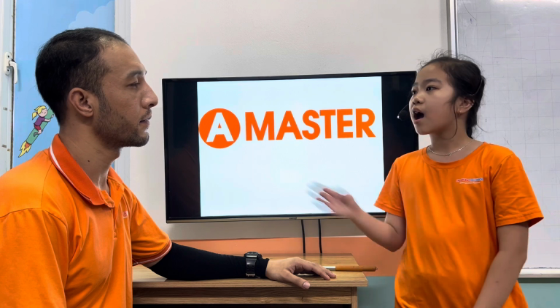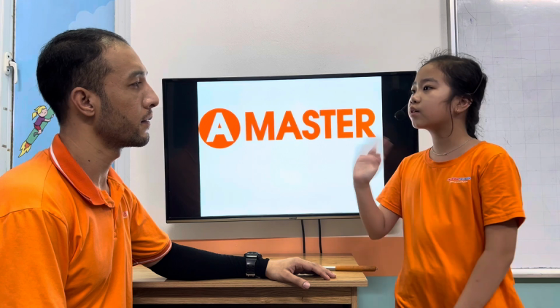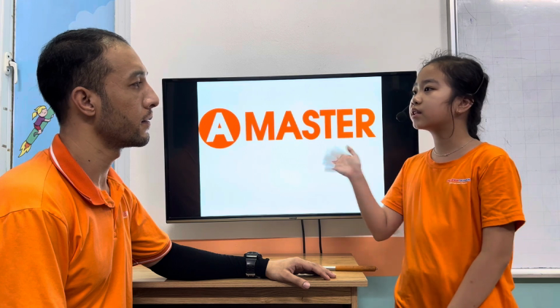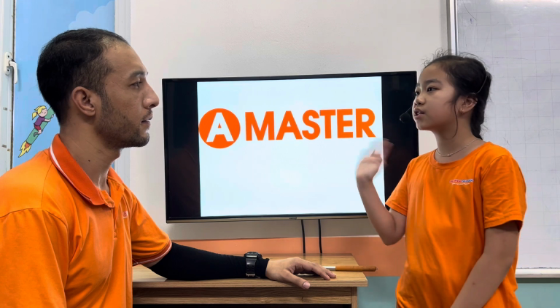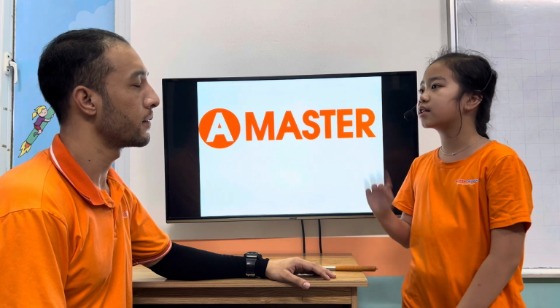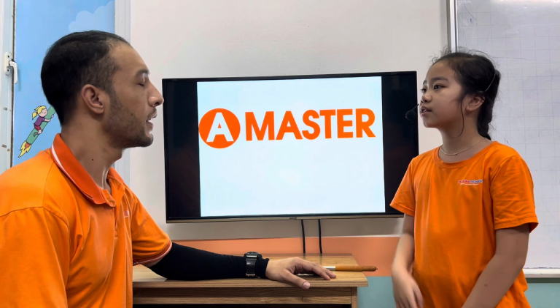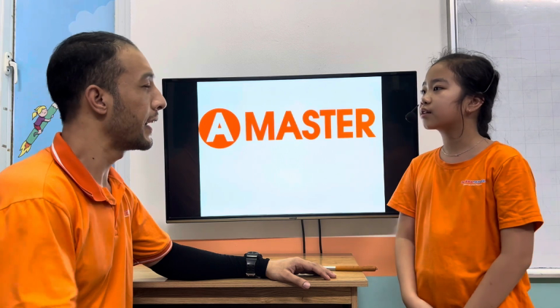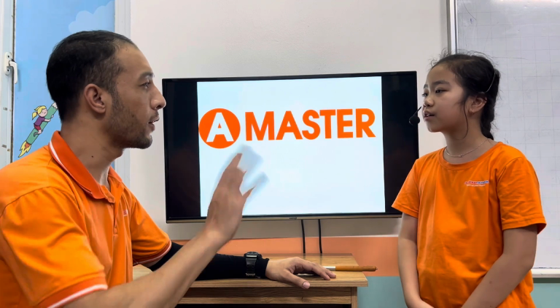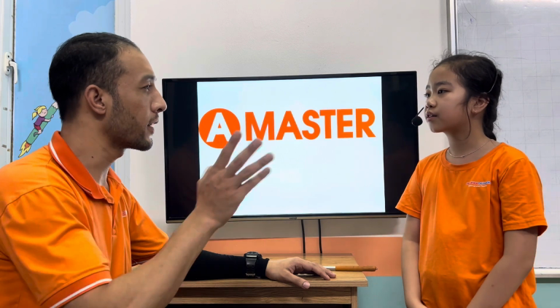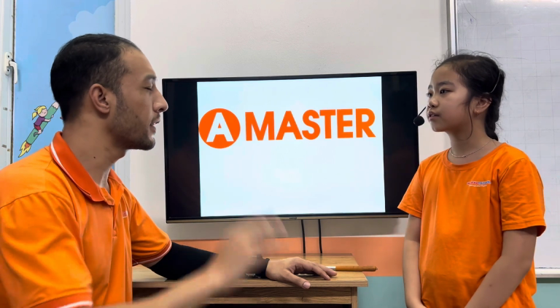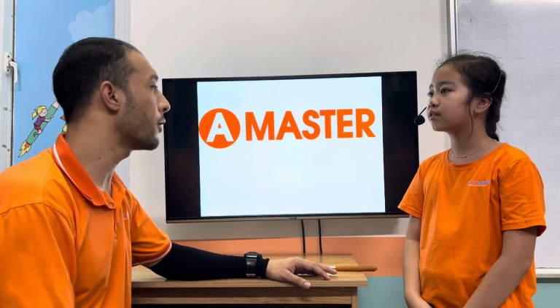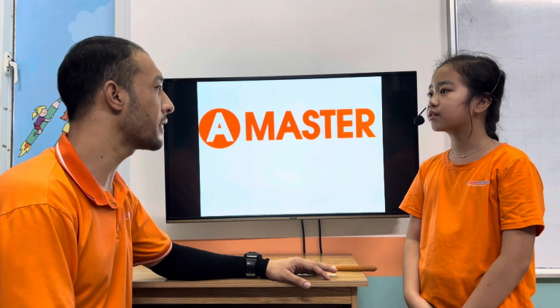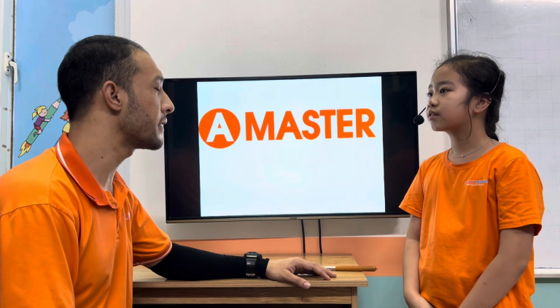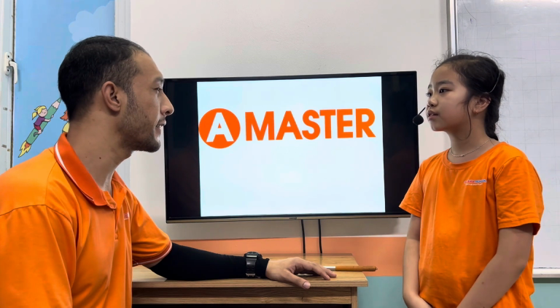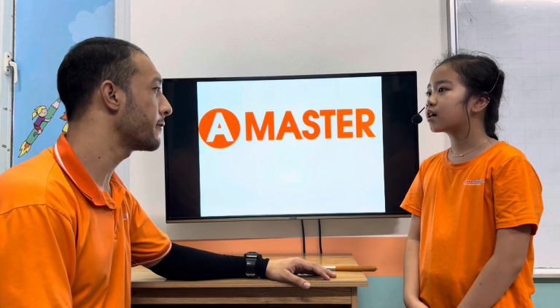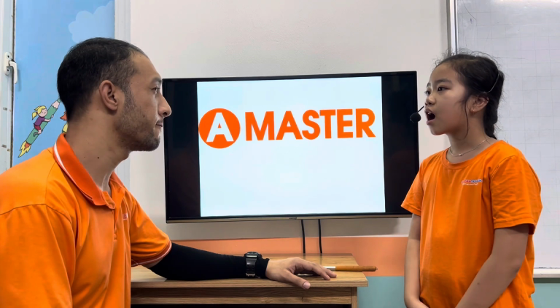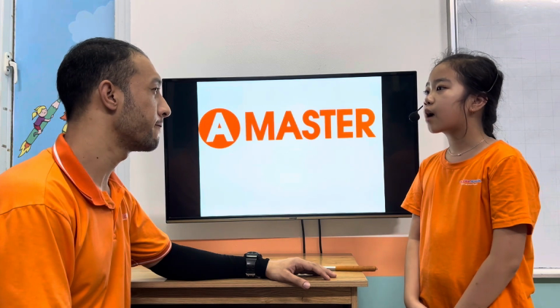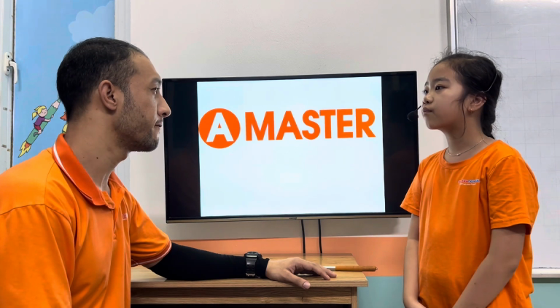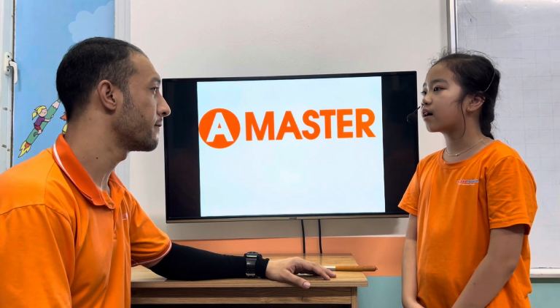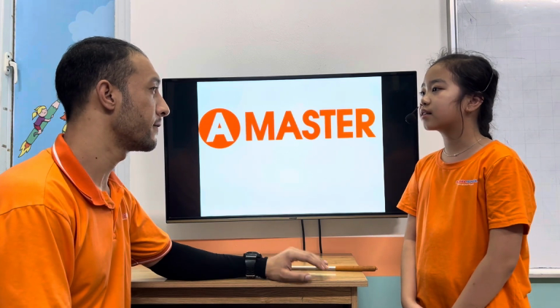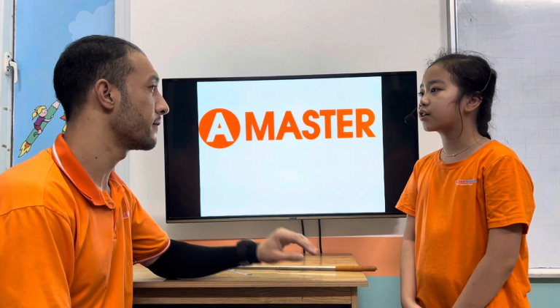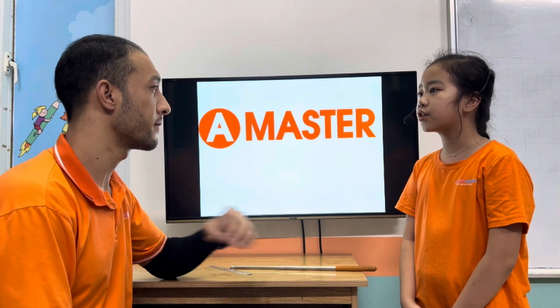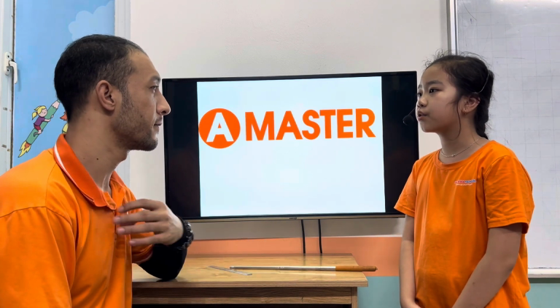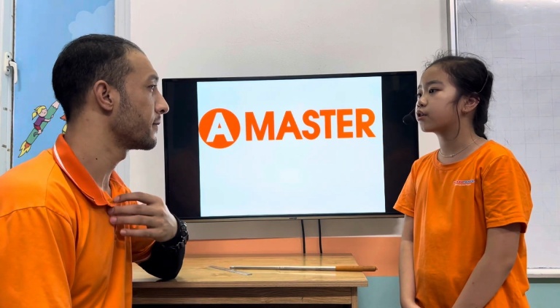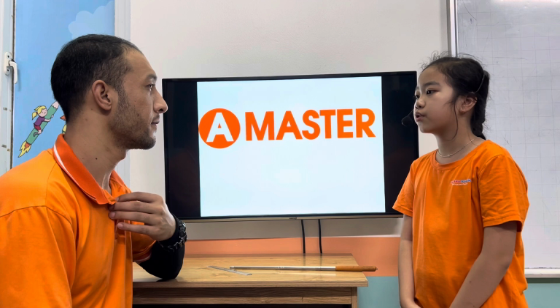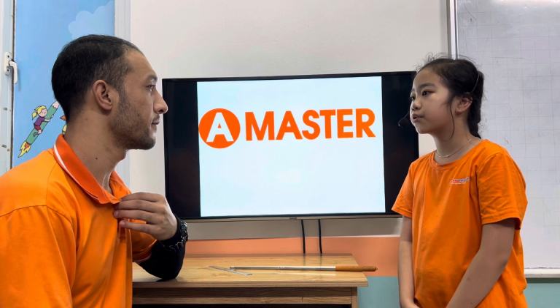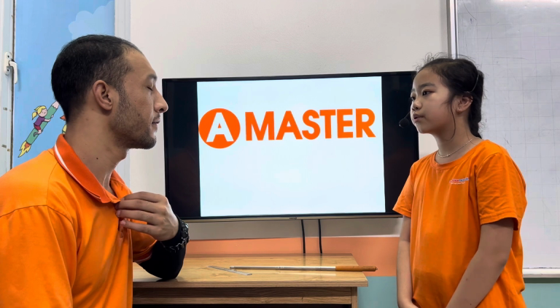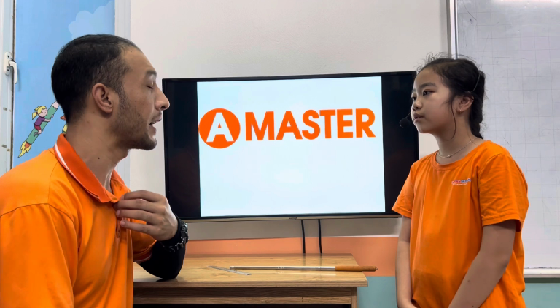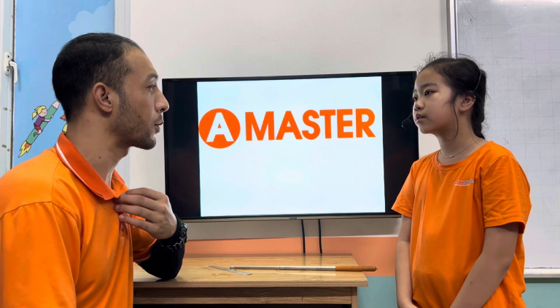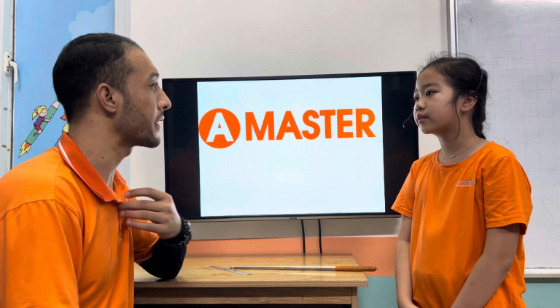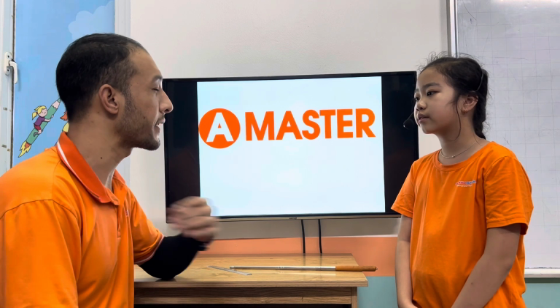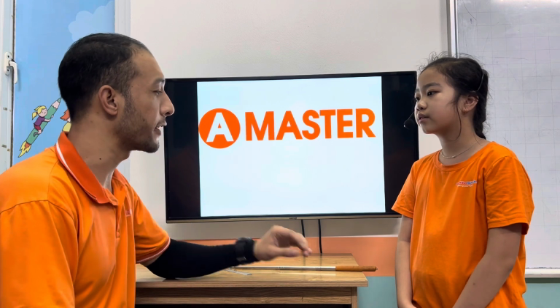Hello, teacher. Hello Anna, how are you tonight? I'm fine, thank you and you. I'm great, thank you.